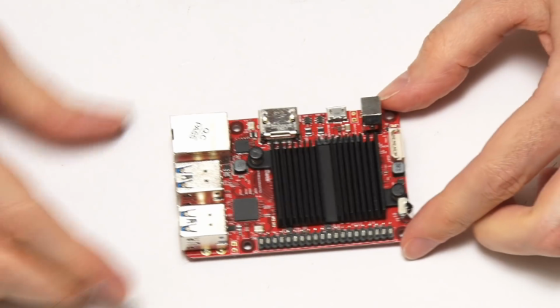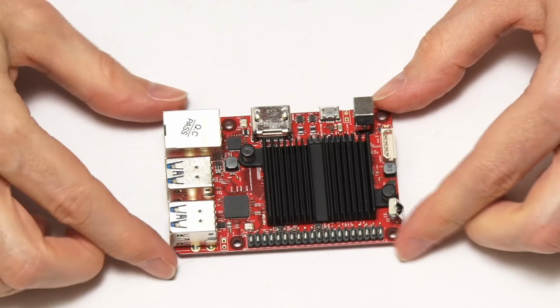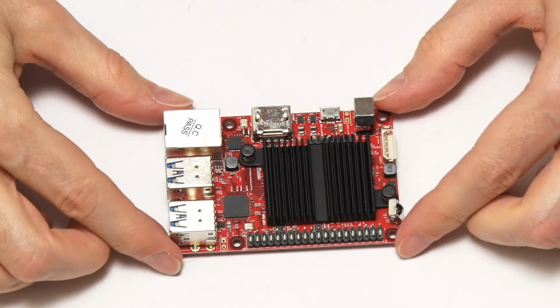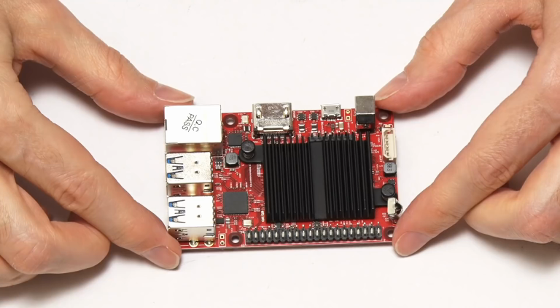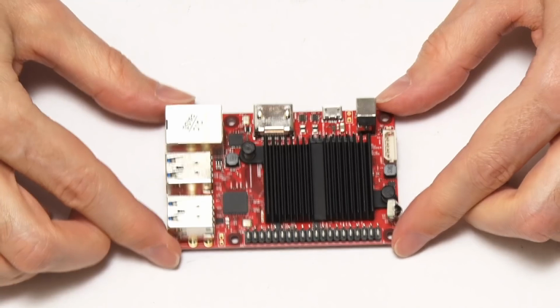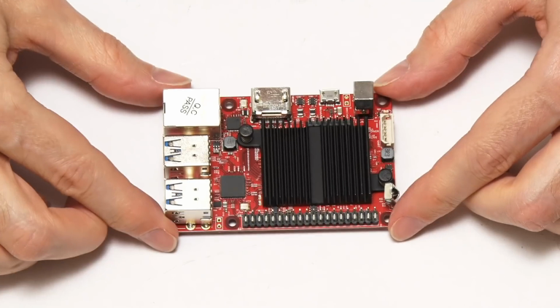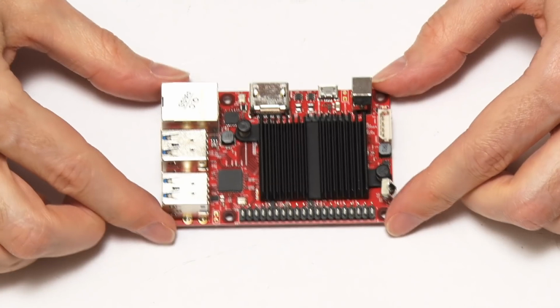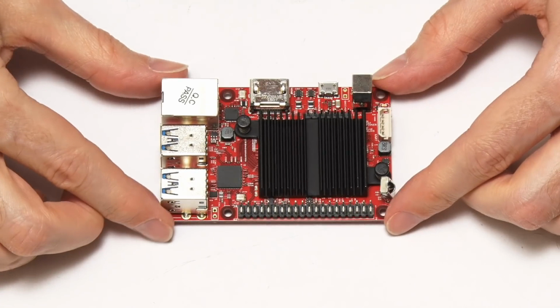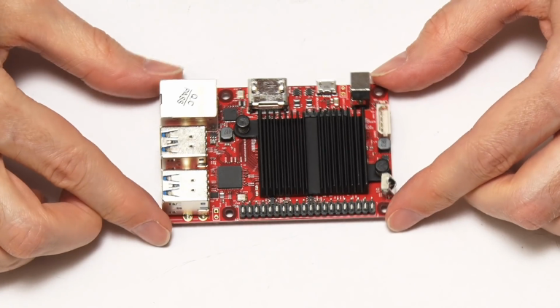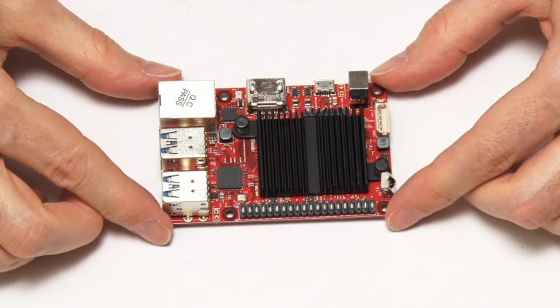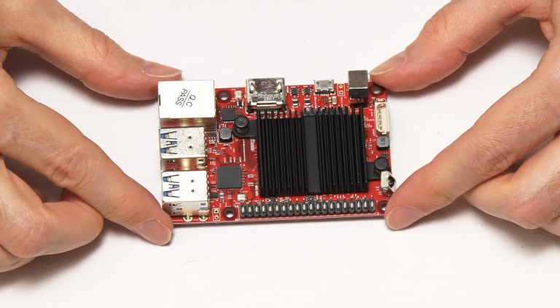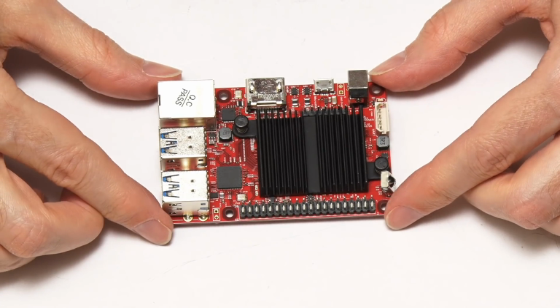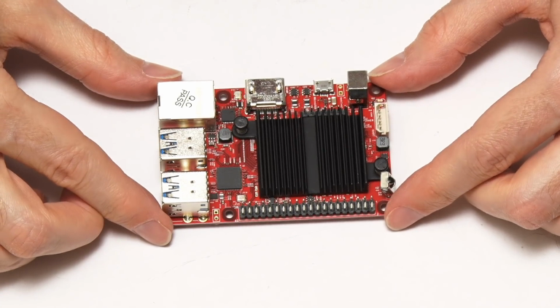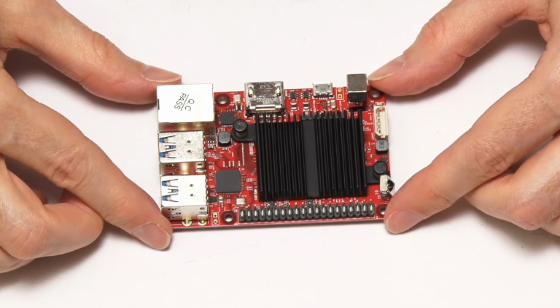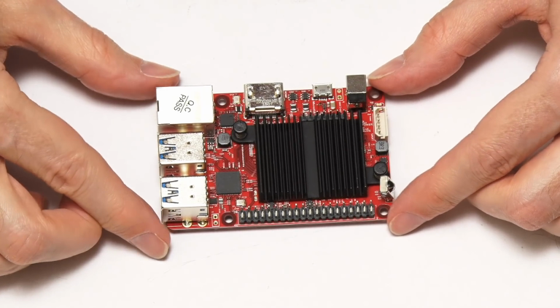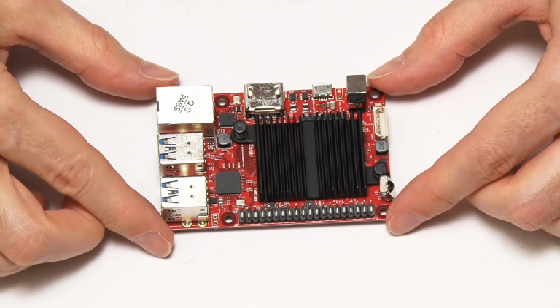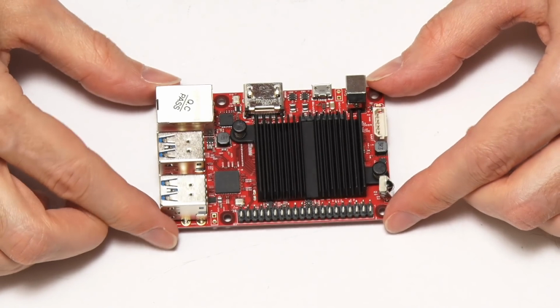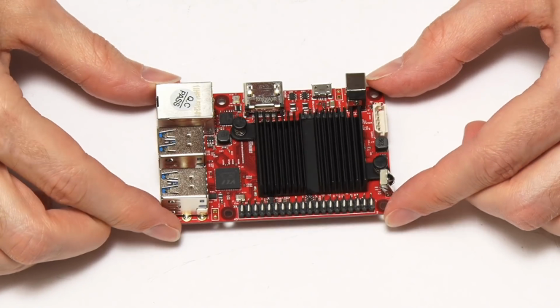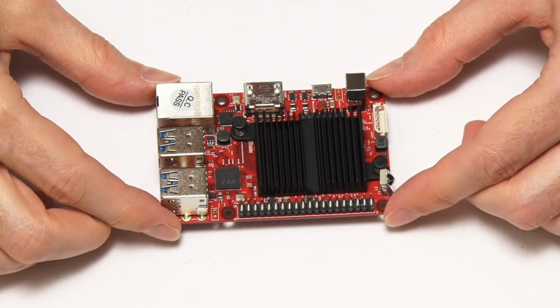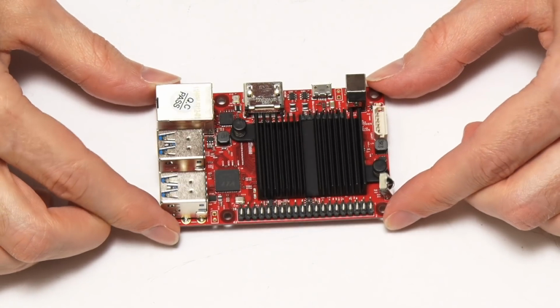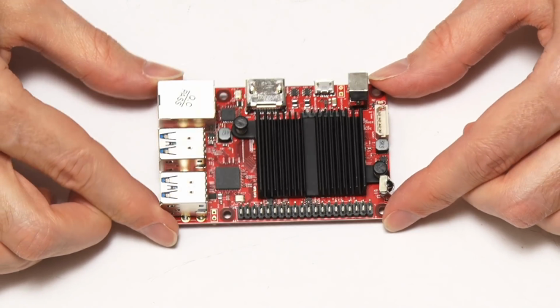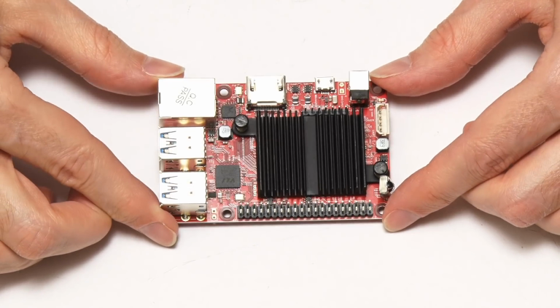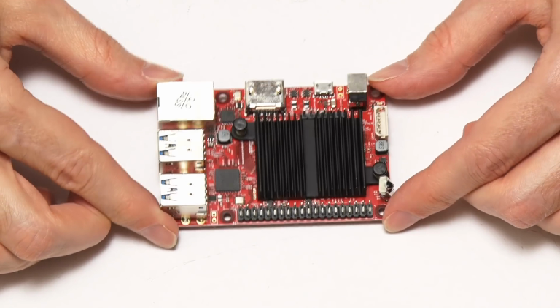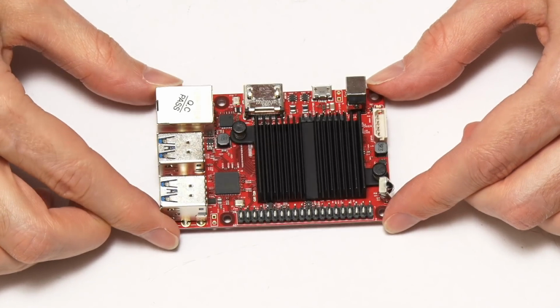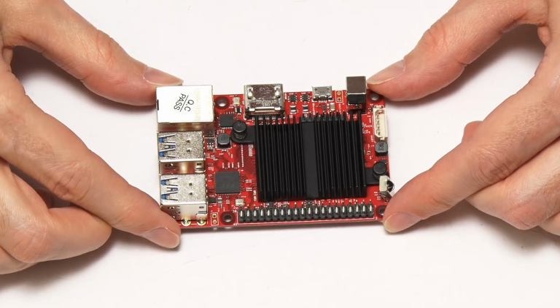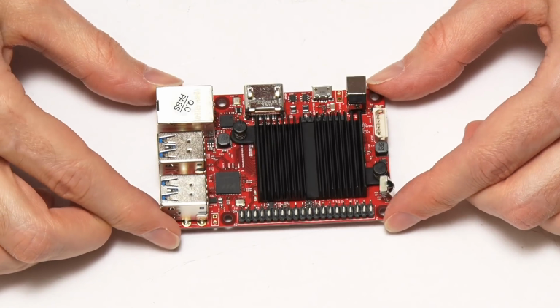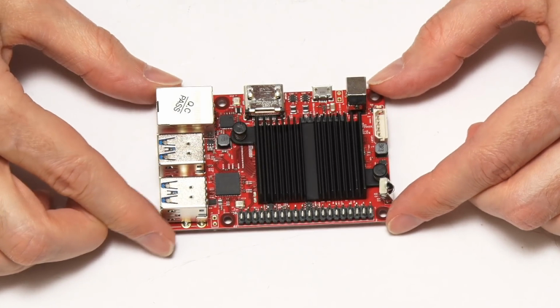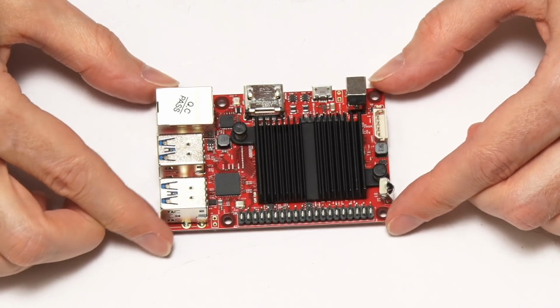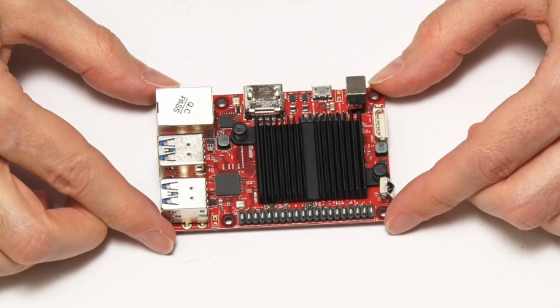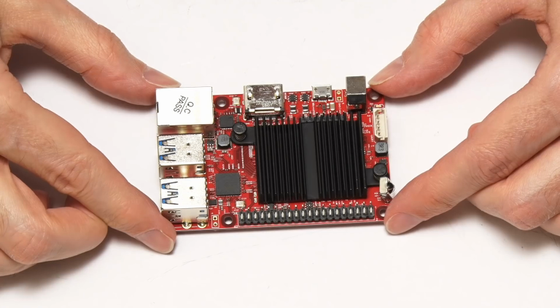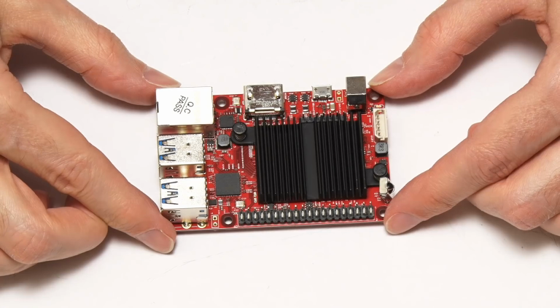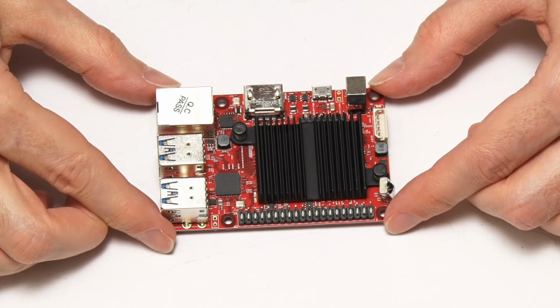It is a red single board computer — the first red single board computer I've ever seen. That's rather nice, isn't it?